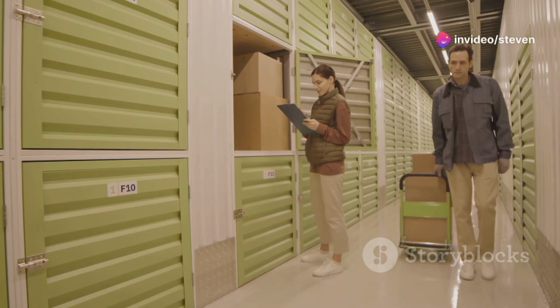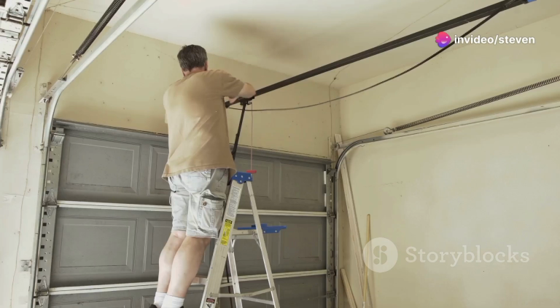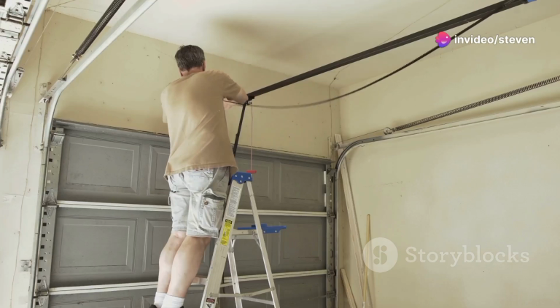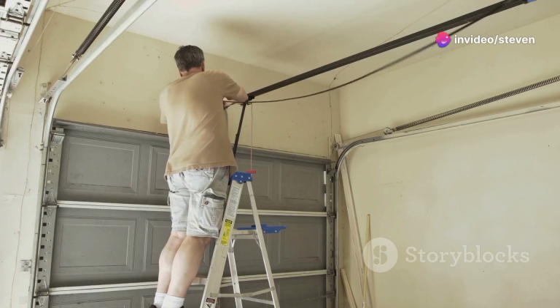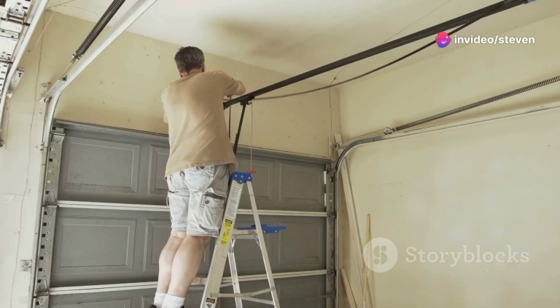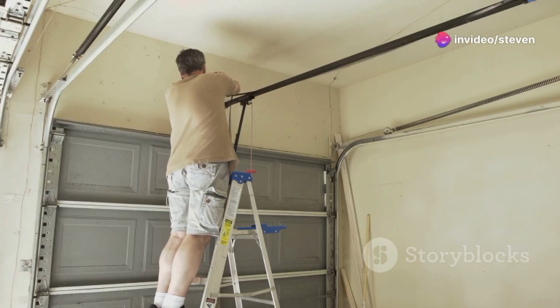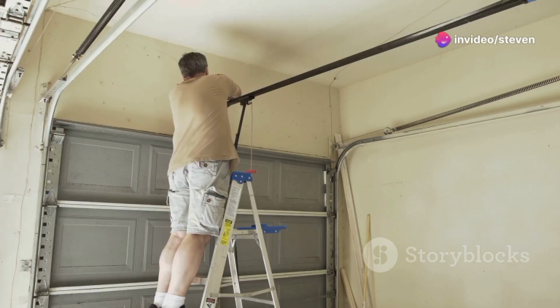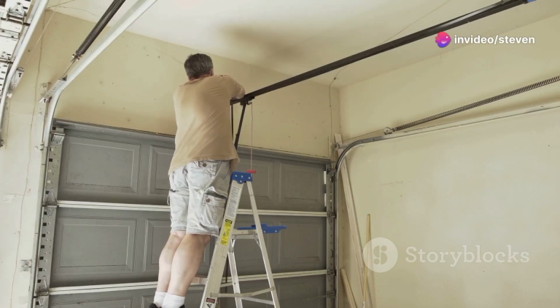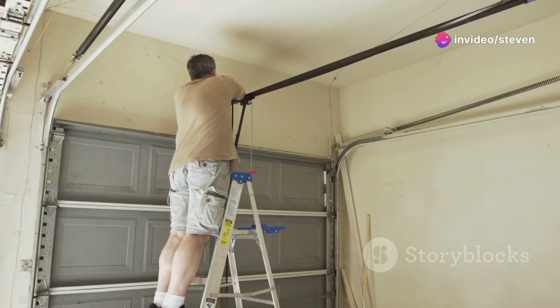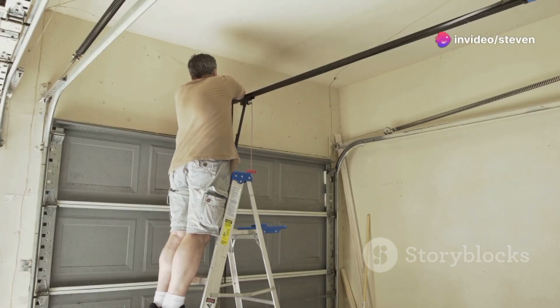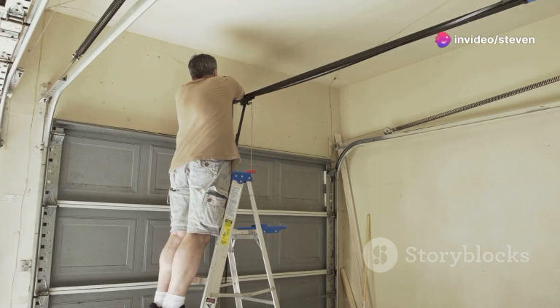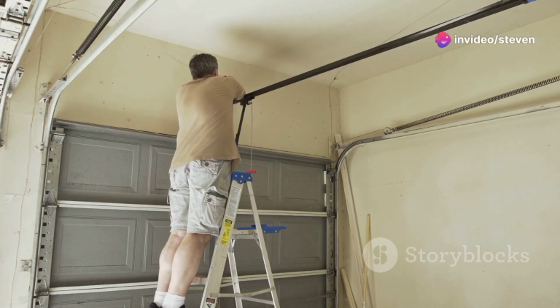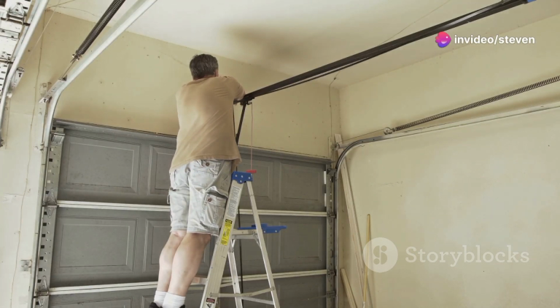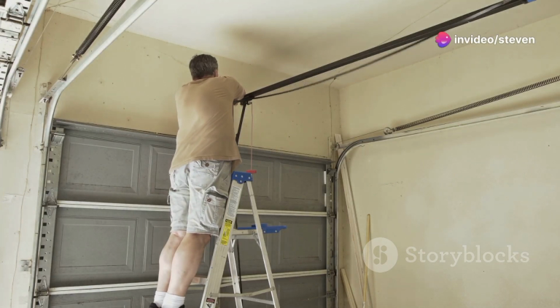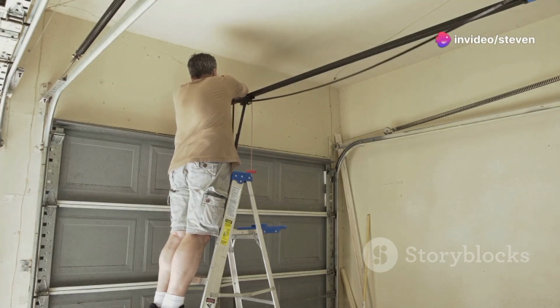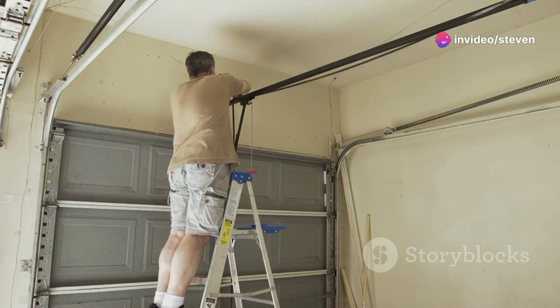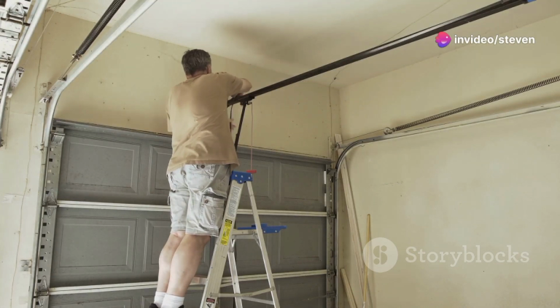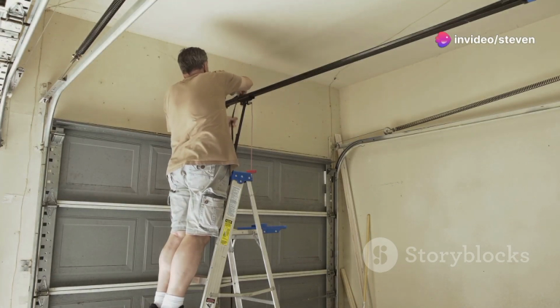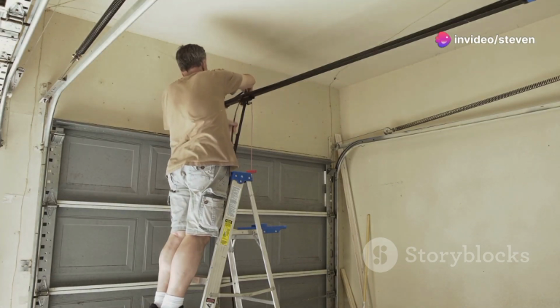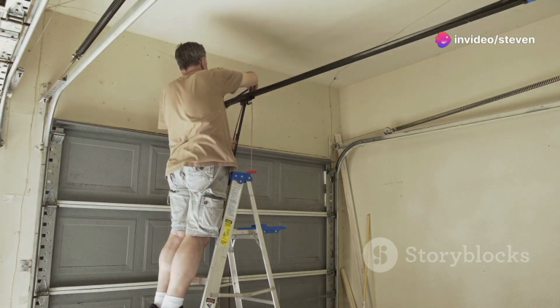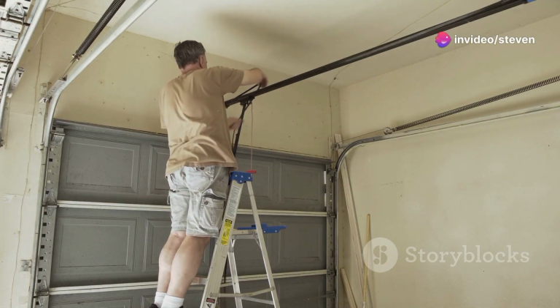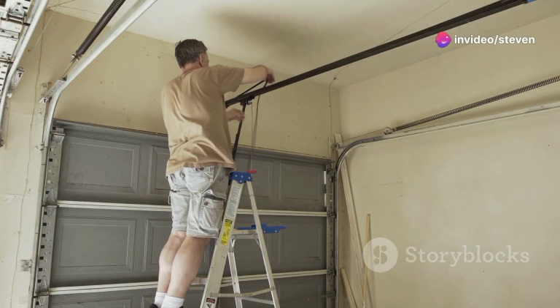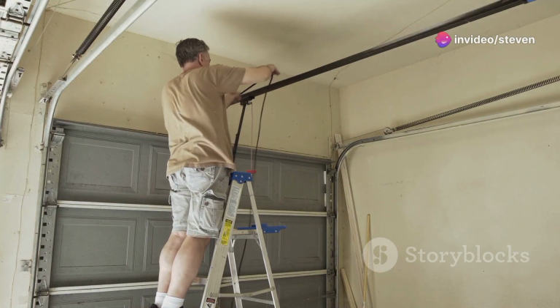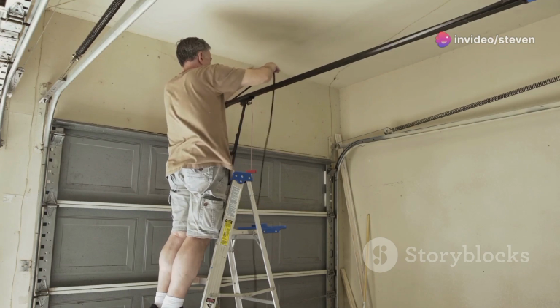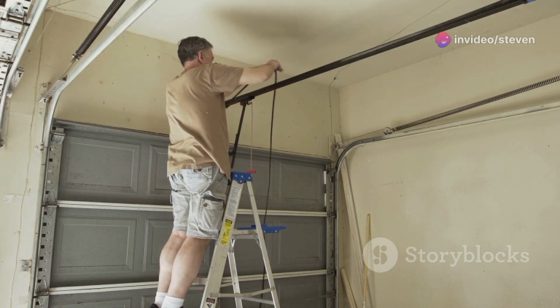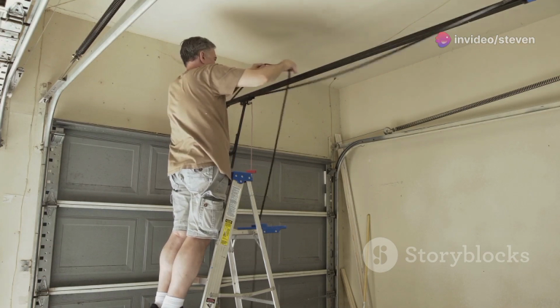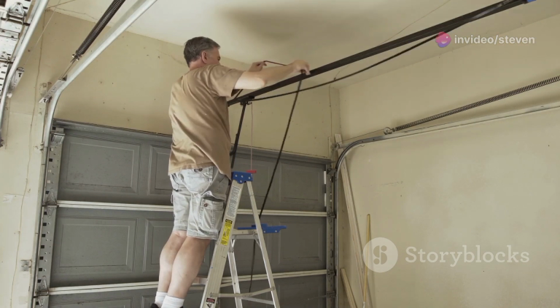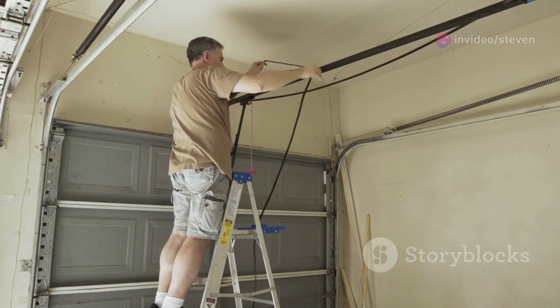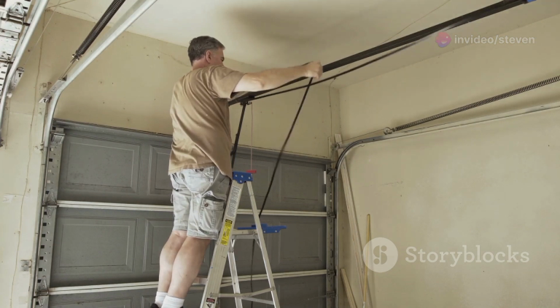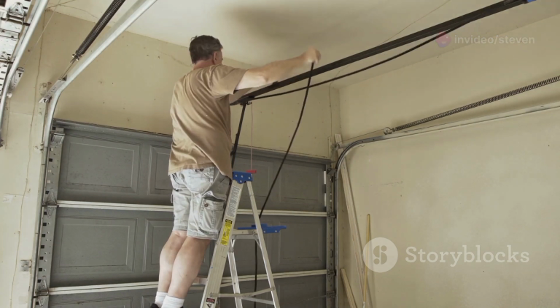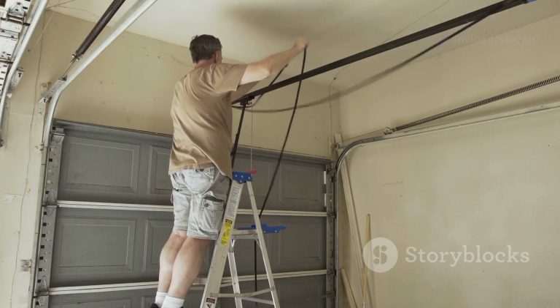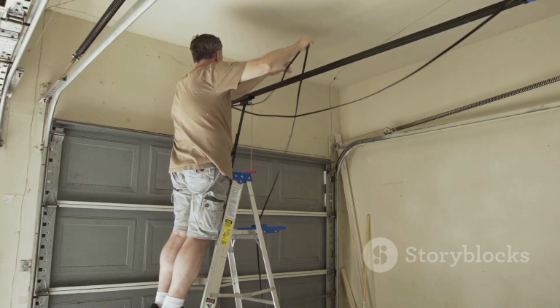Think of it like a game of Tetris but way more satisfying. Arrange items so they fit neatly and maximize your space.